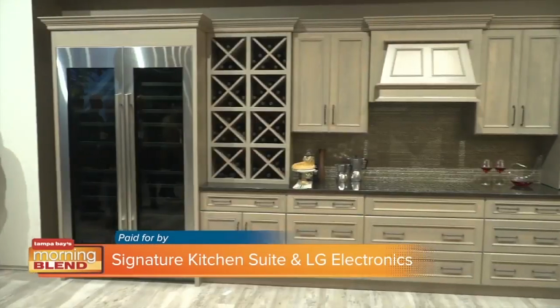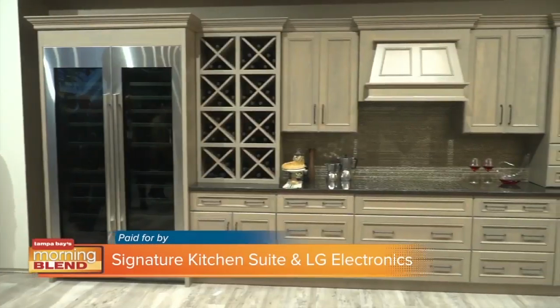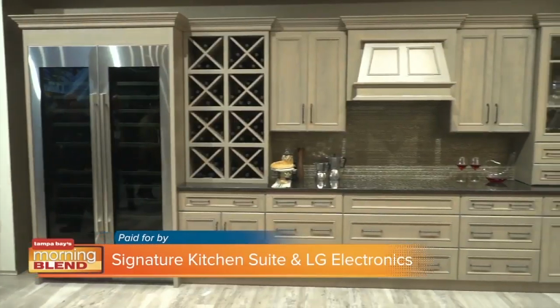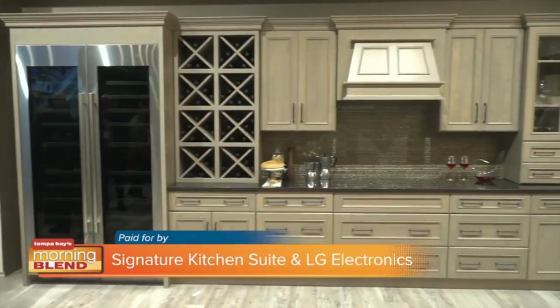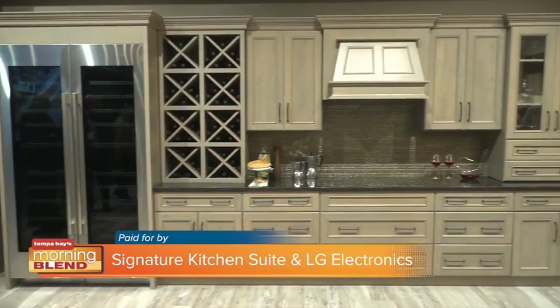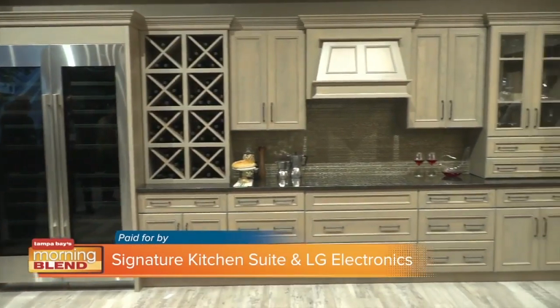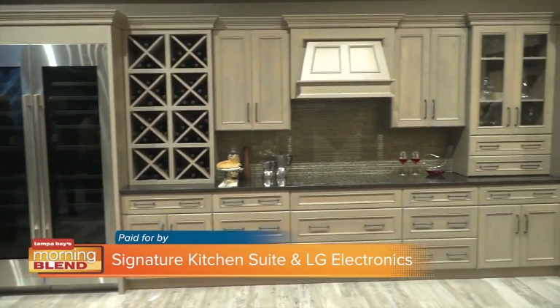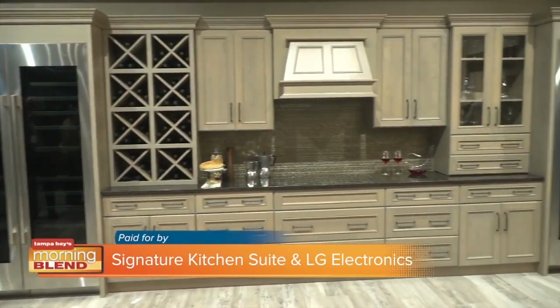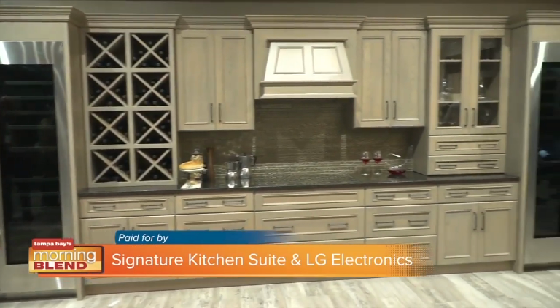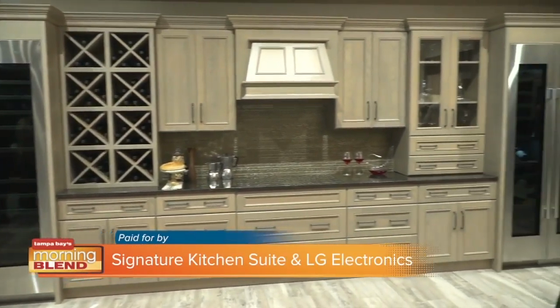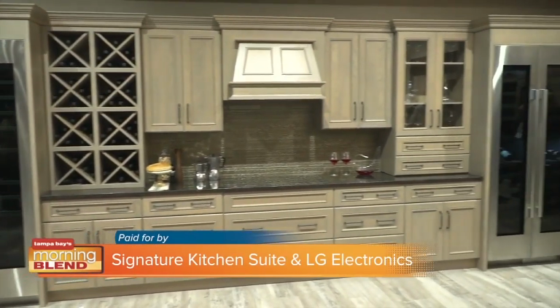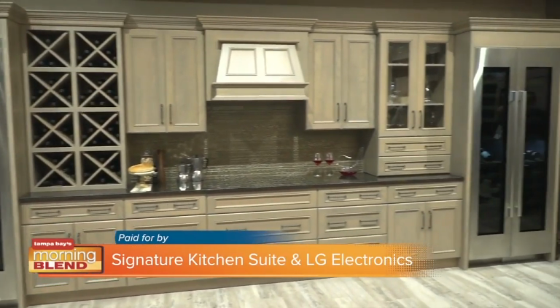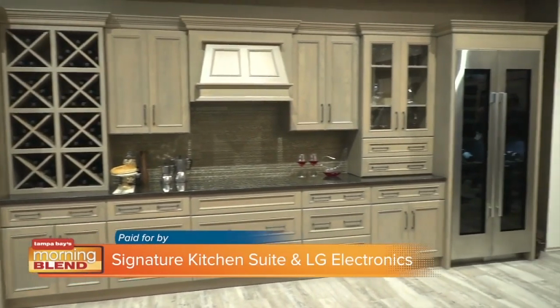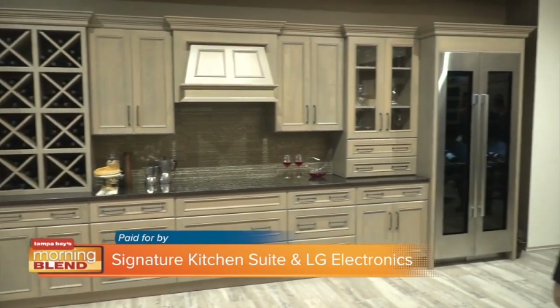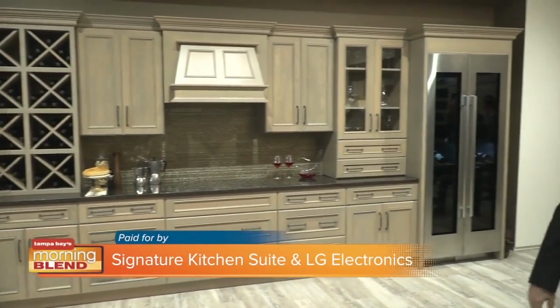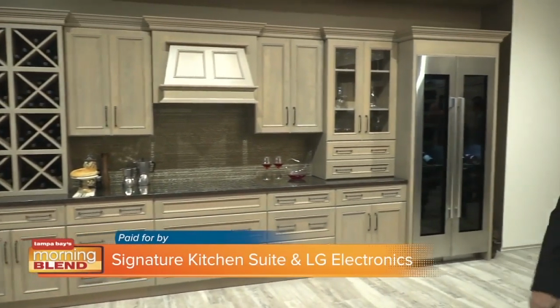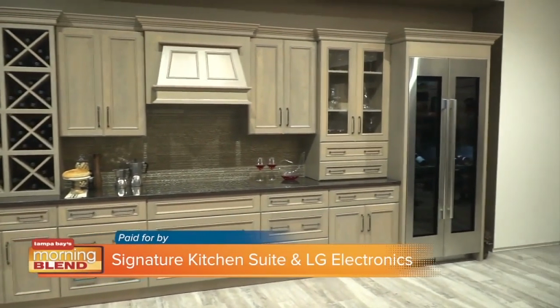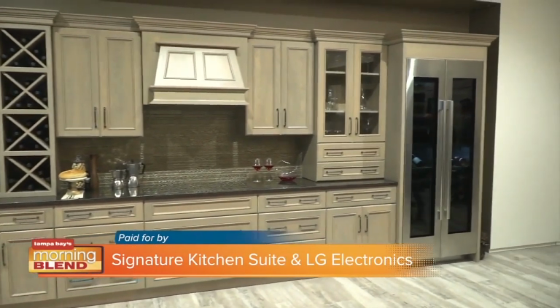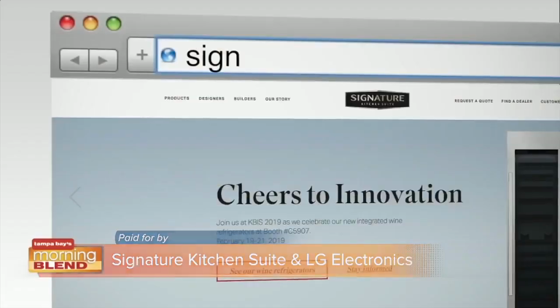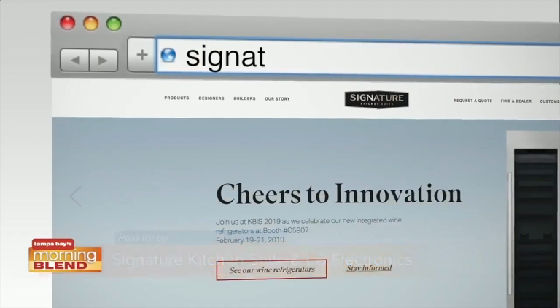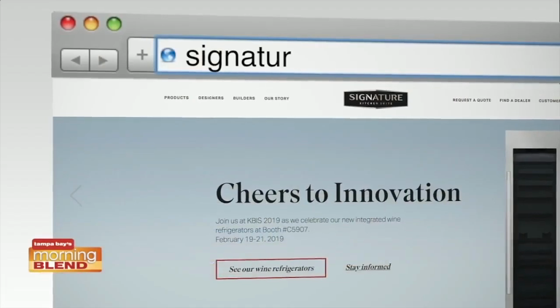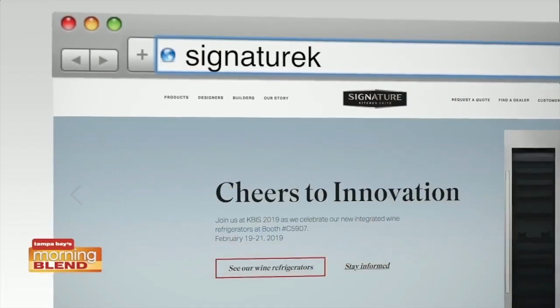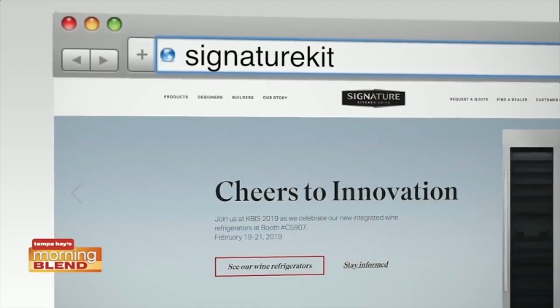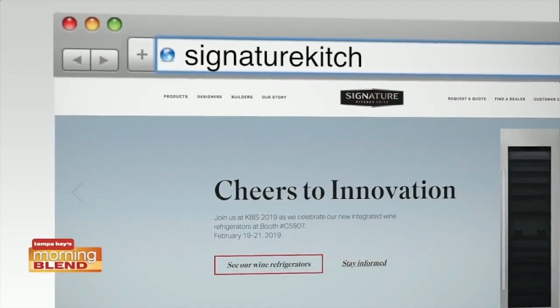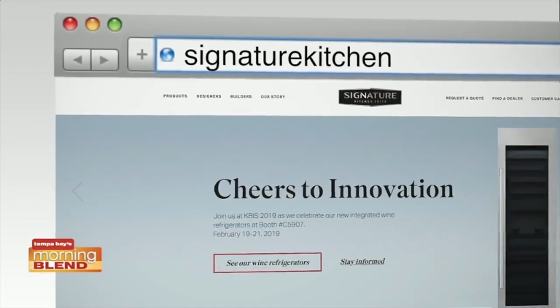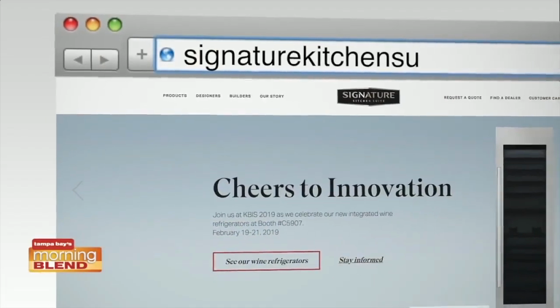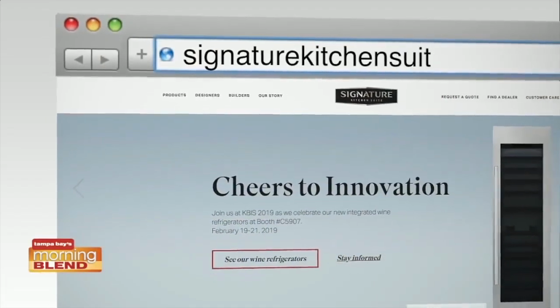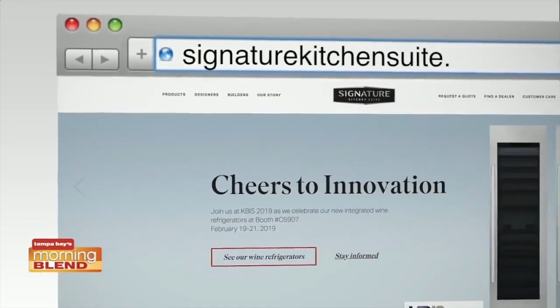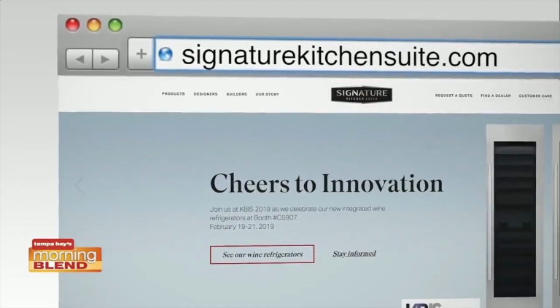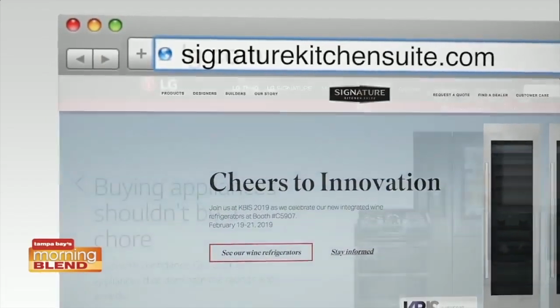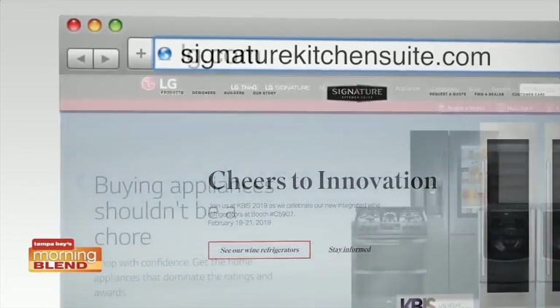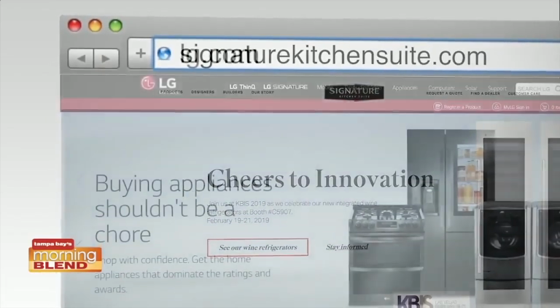To see more home must-haves, head to SignatureKitchenSuite.com and LG.com.